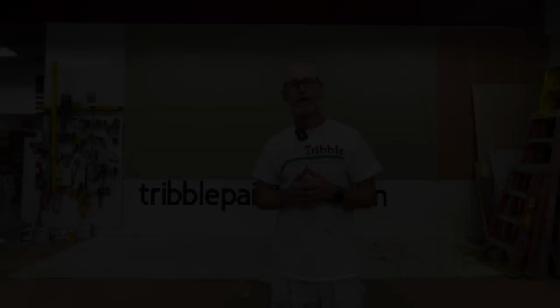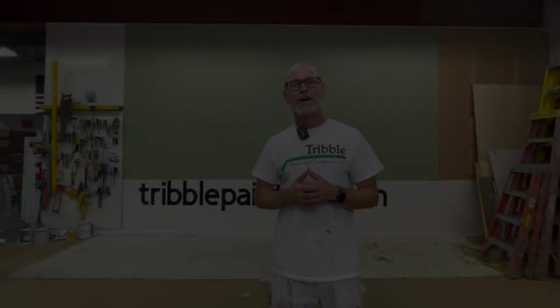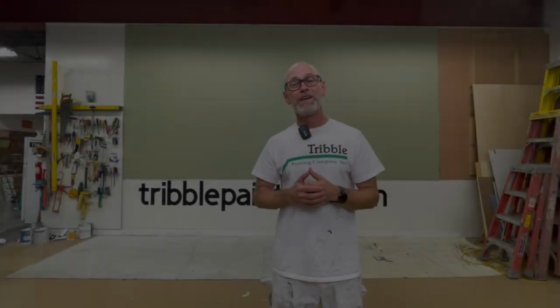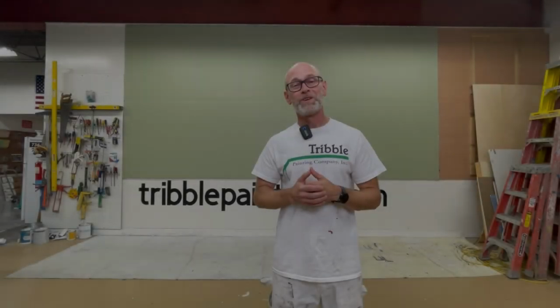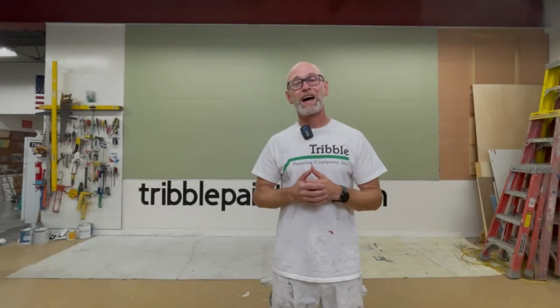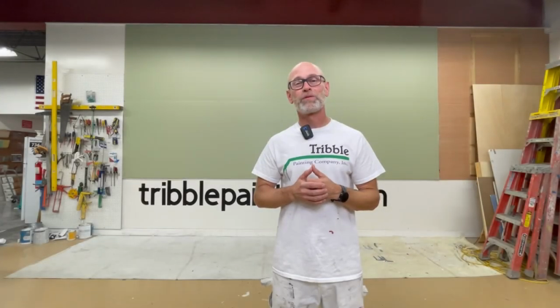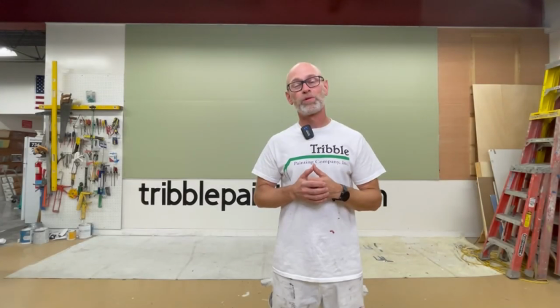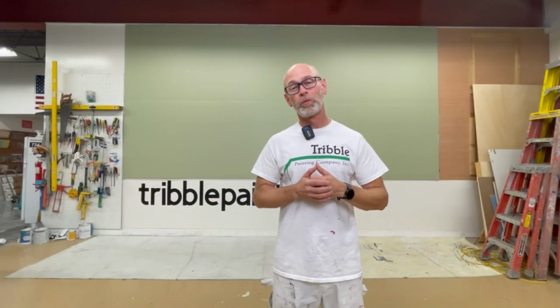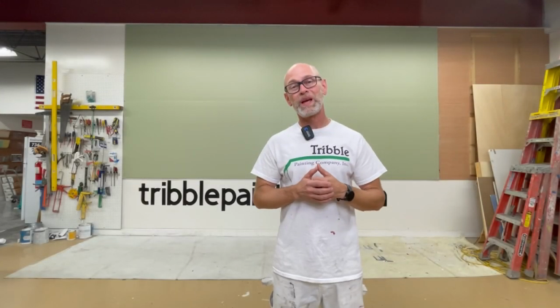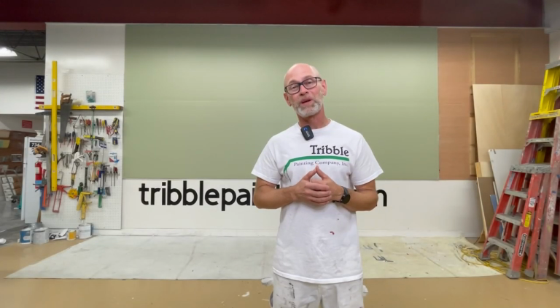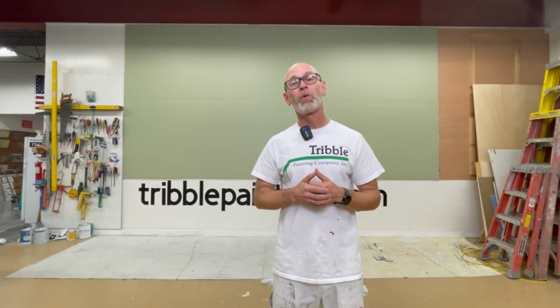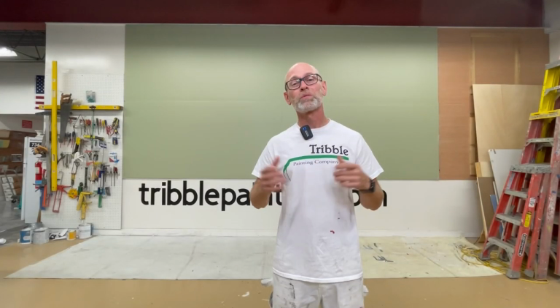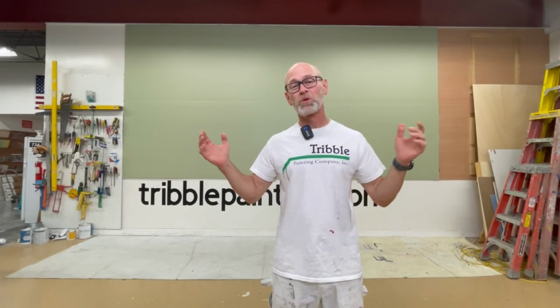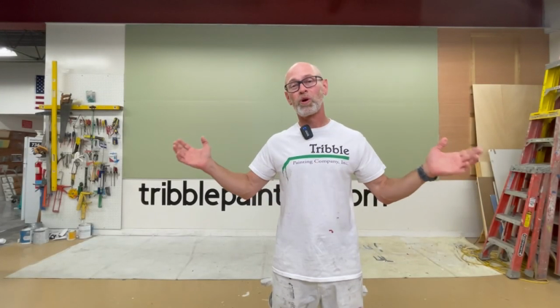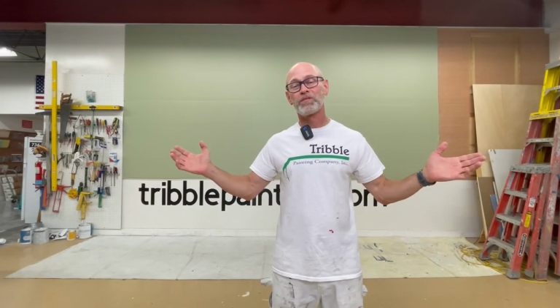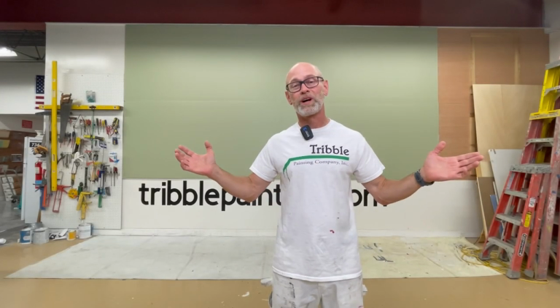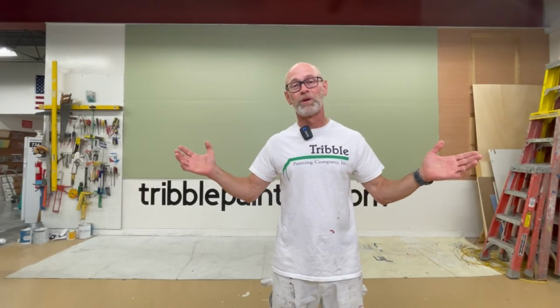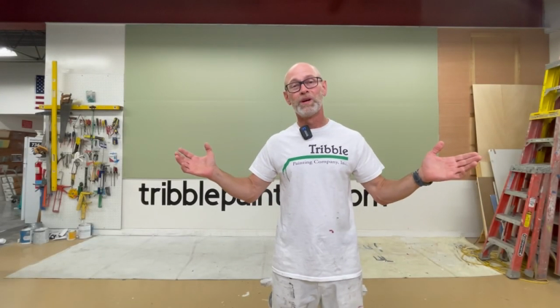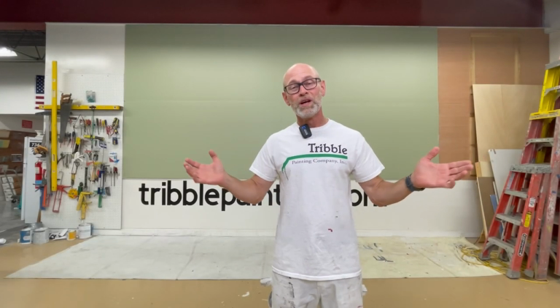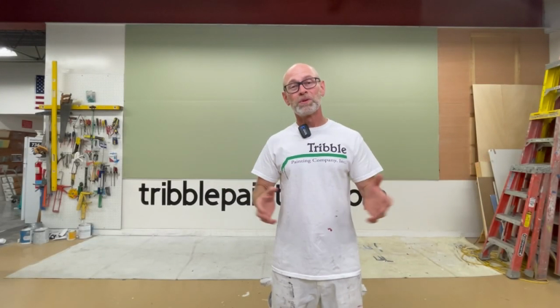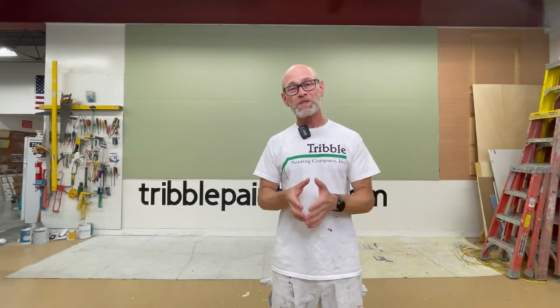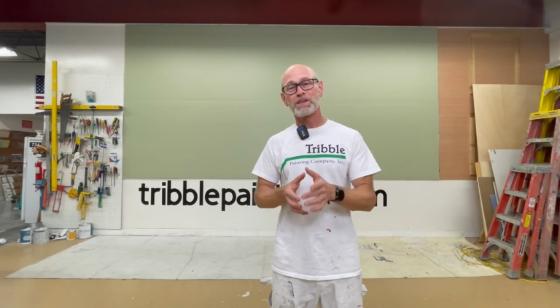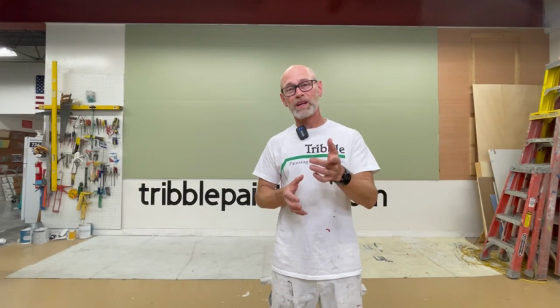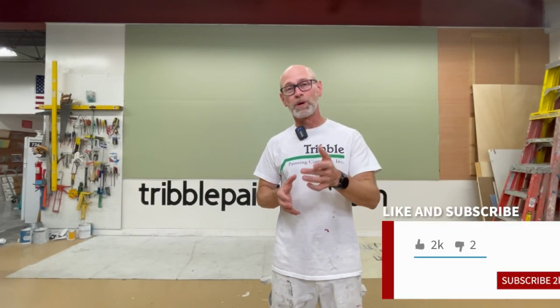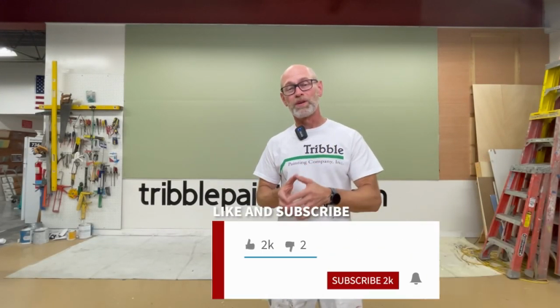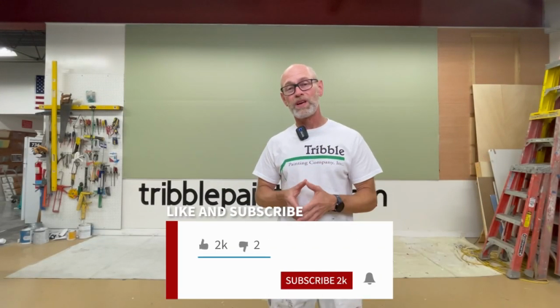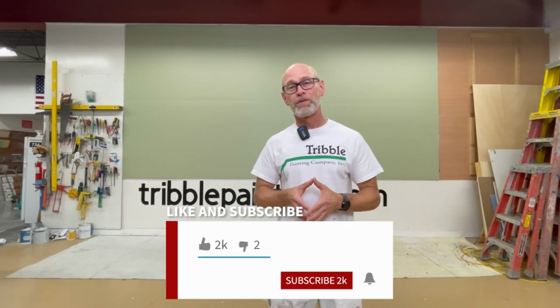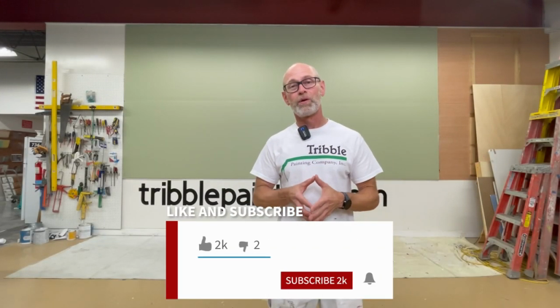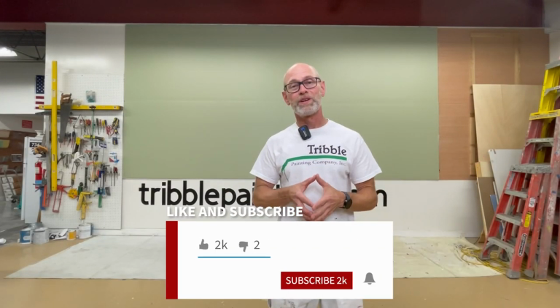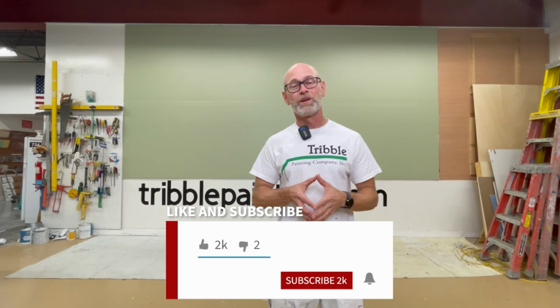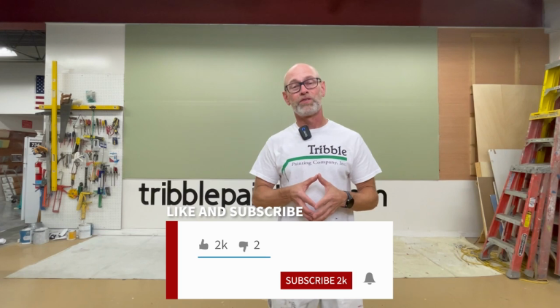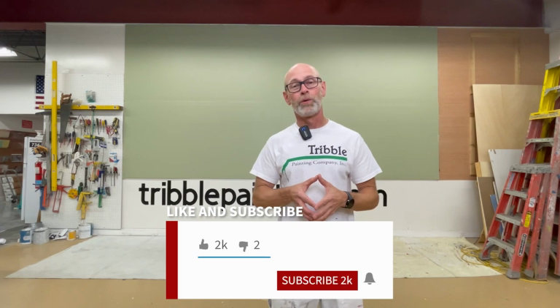Hey there, Todd with Tribble Painting. Welcome to the Wall of Color. Please hit the like button if you haven't already done so.